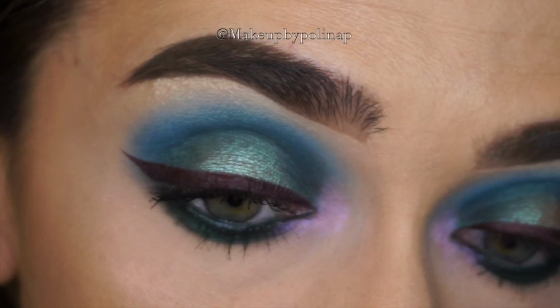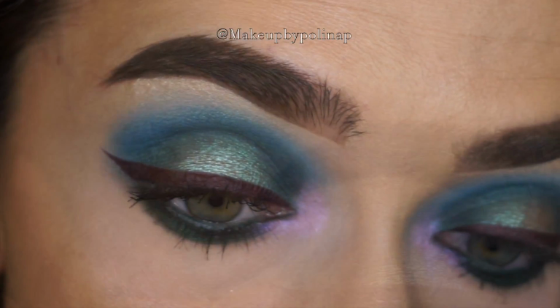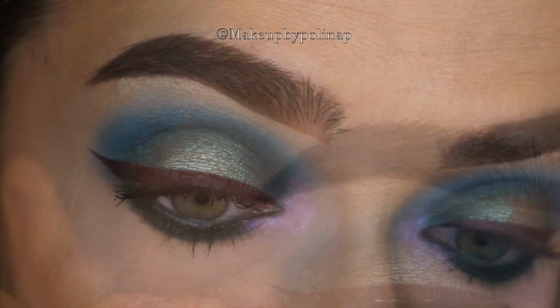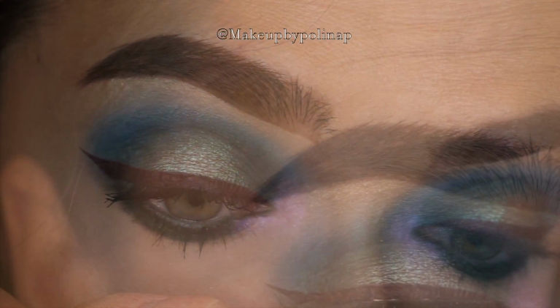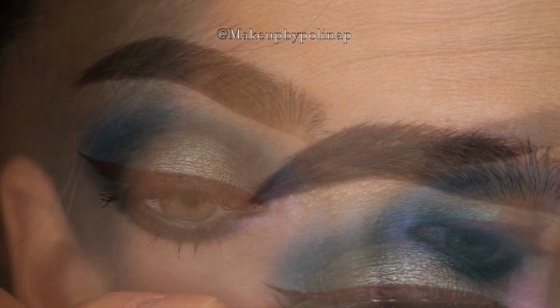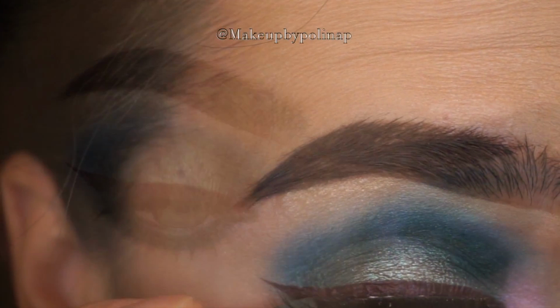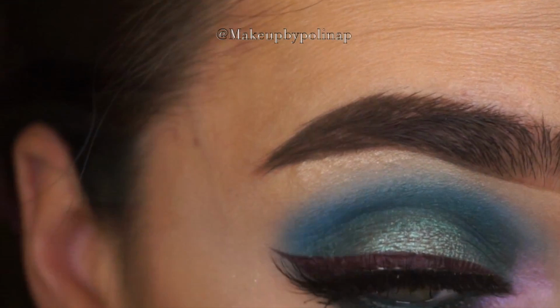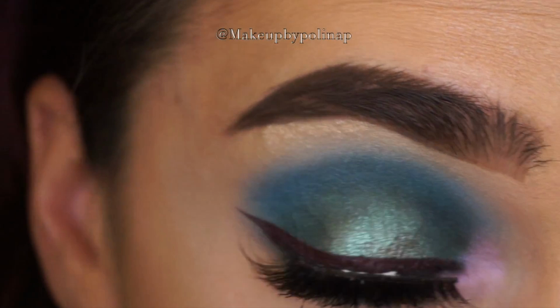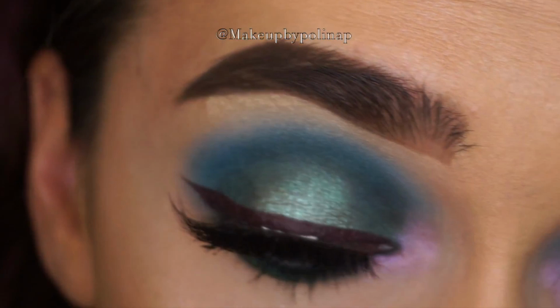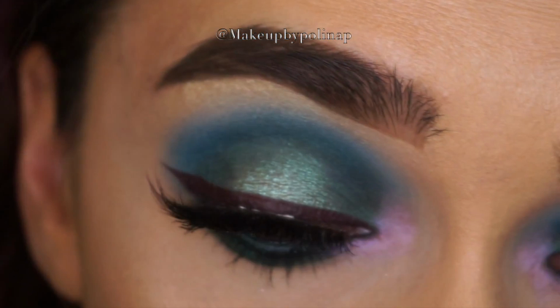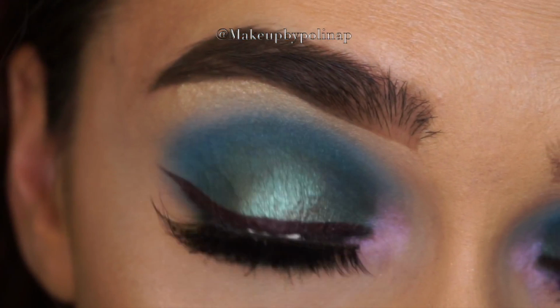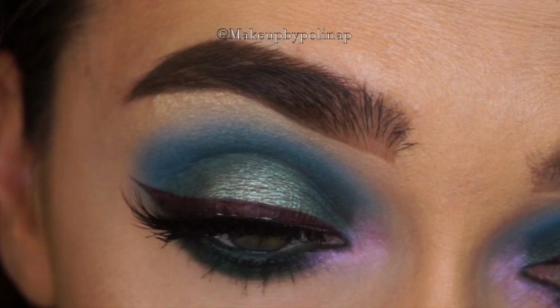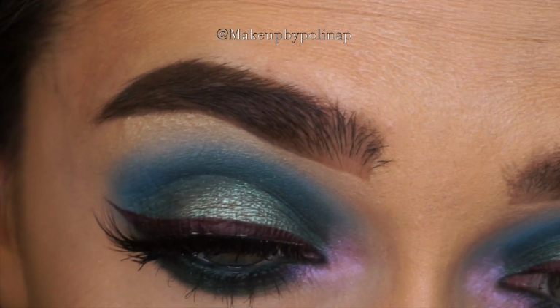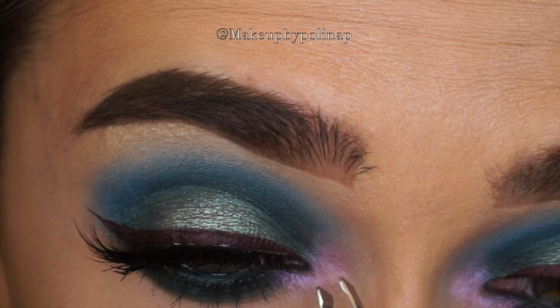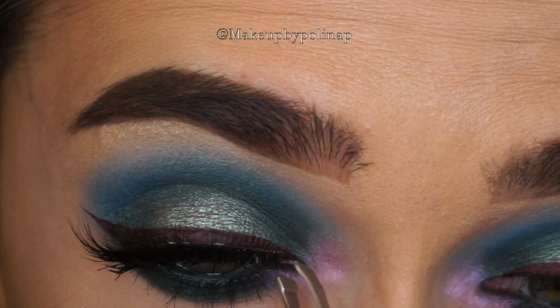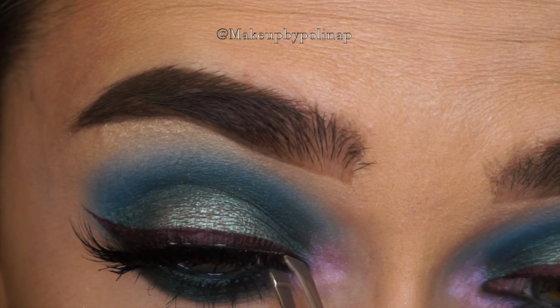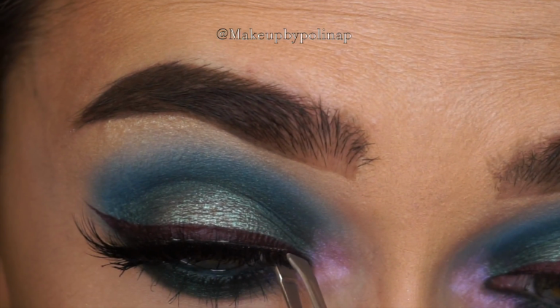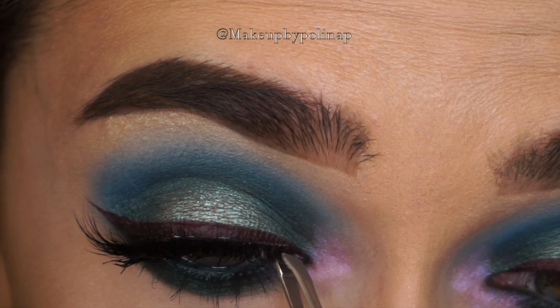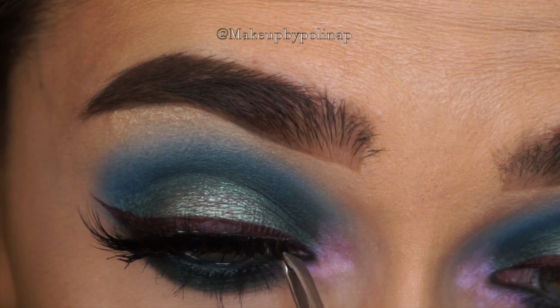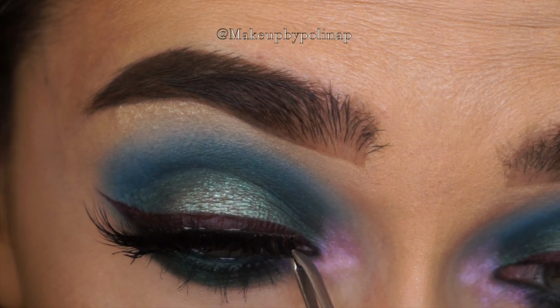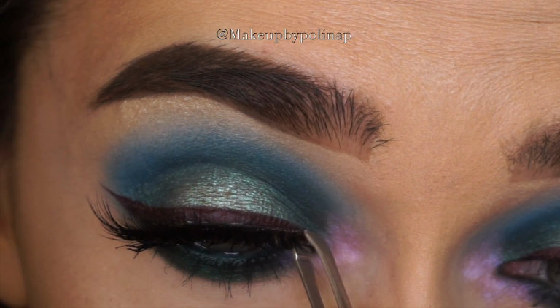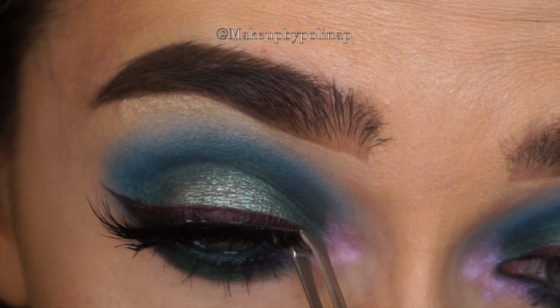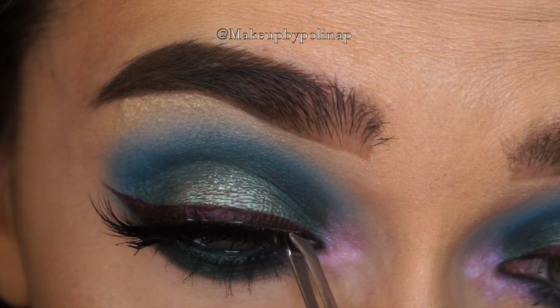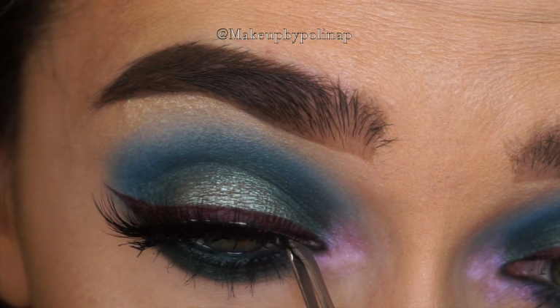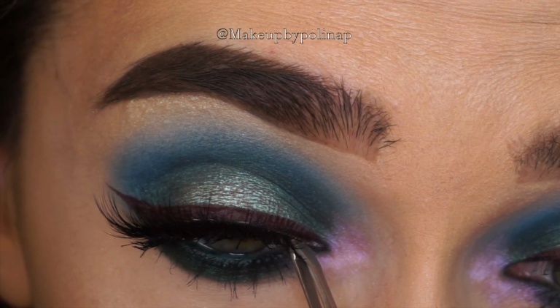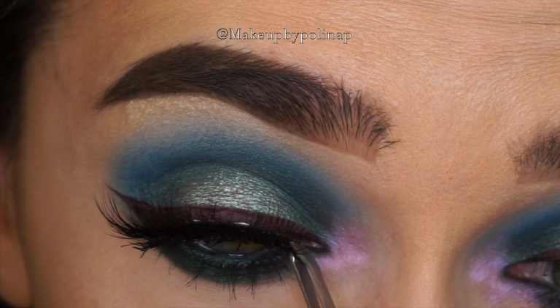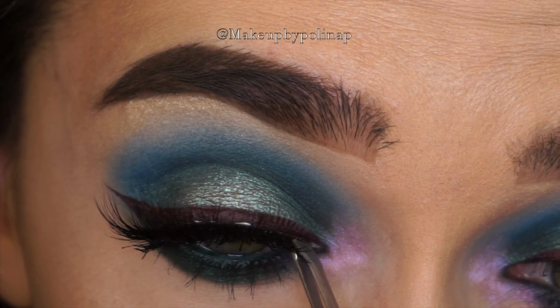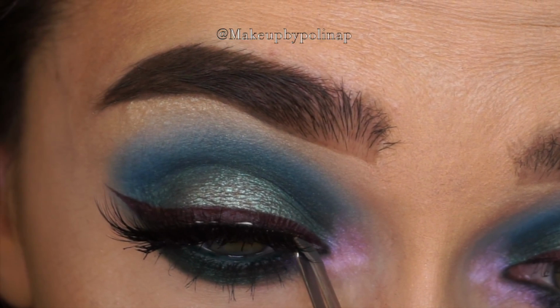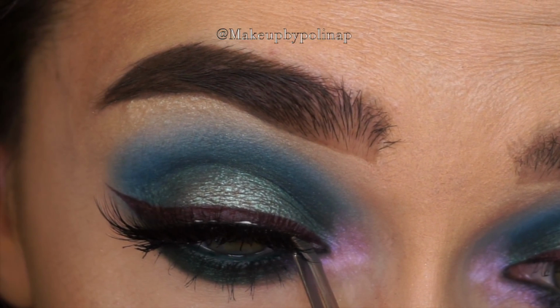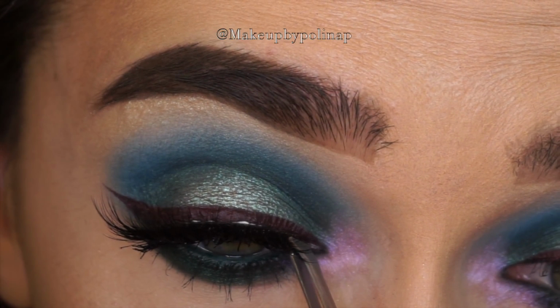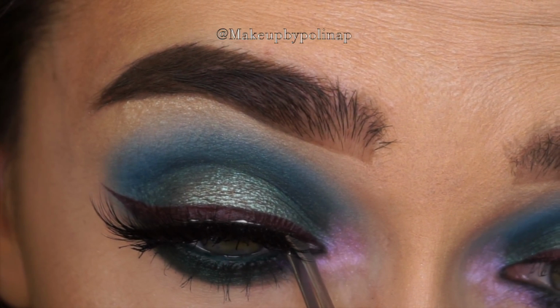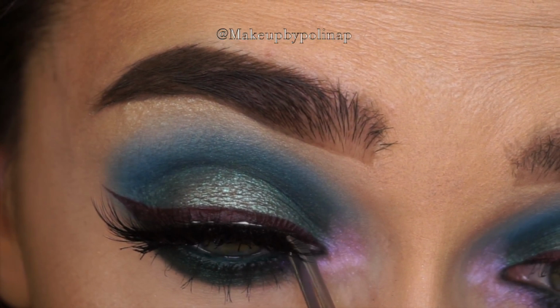For the eyelashes I'm taking Eyelure Eyelashes in Bronze Beauty.